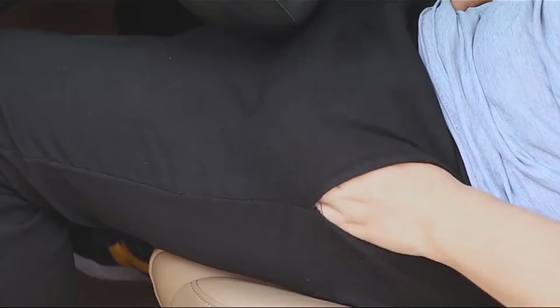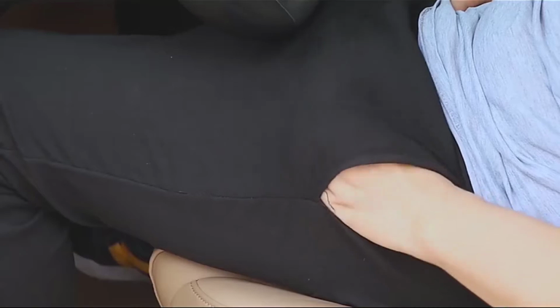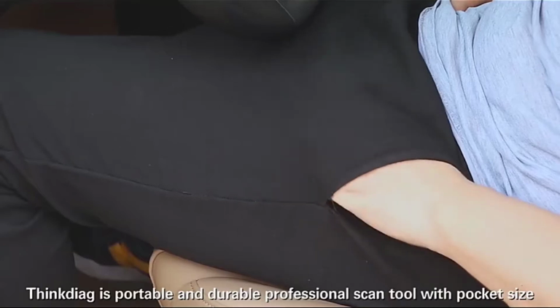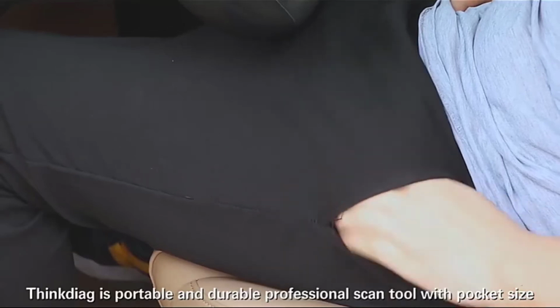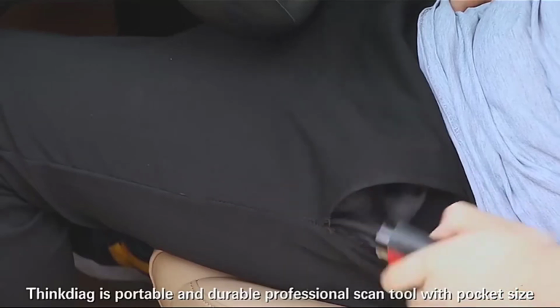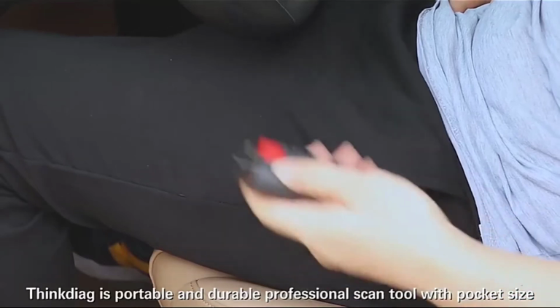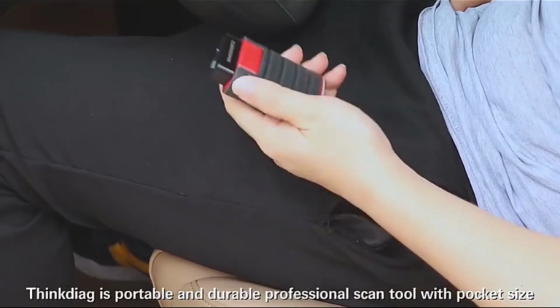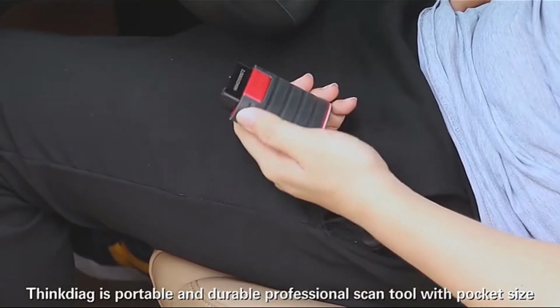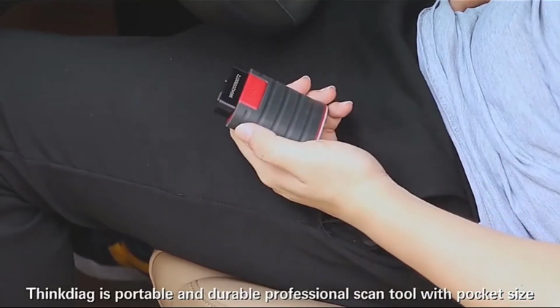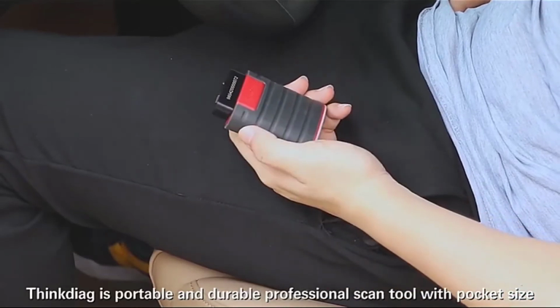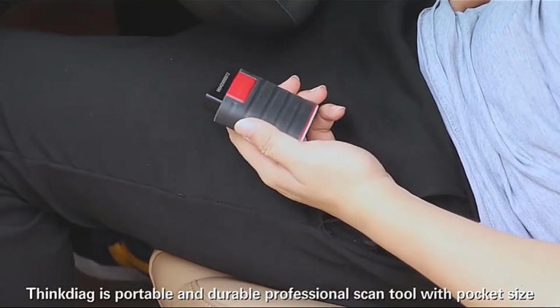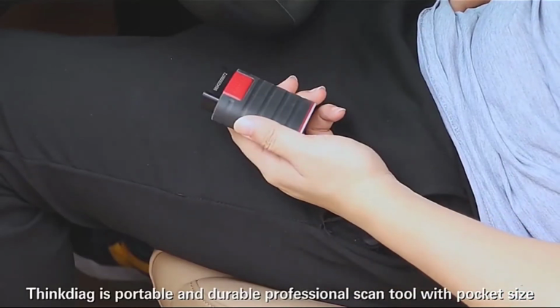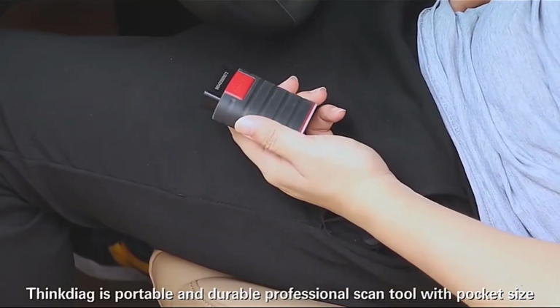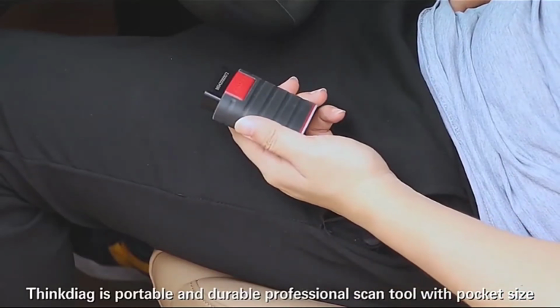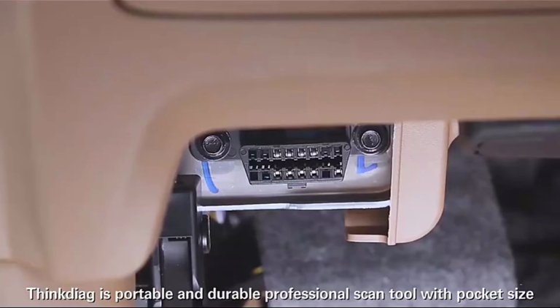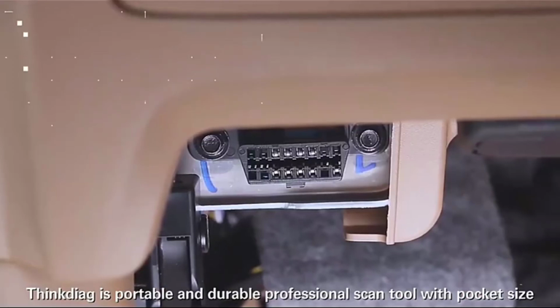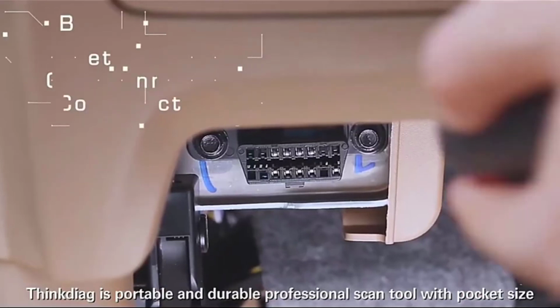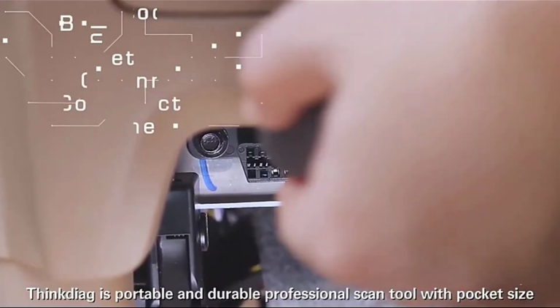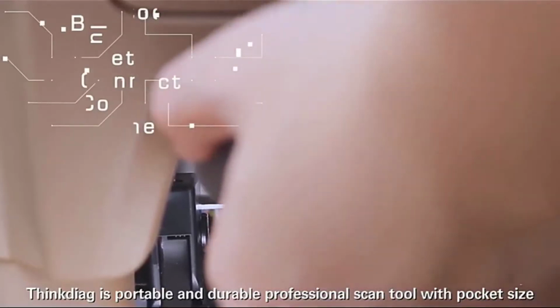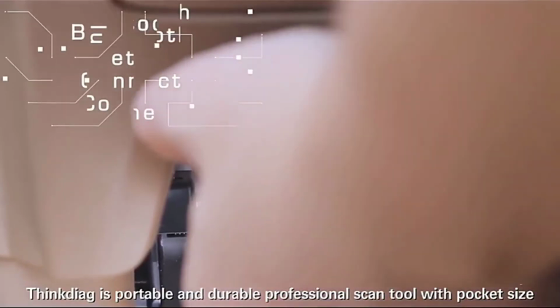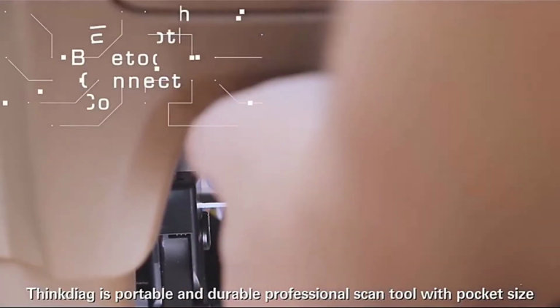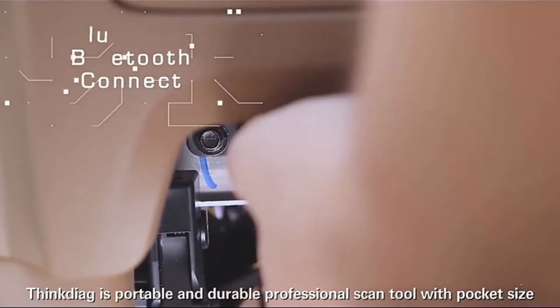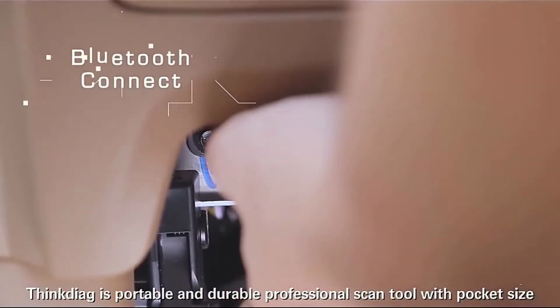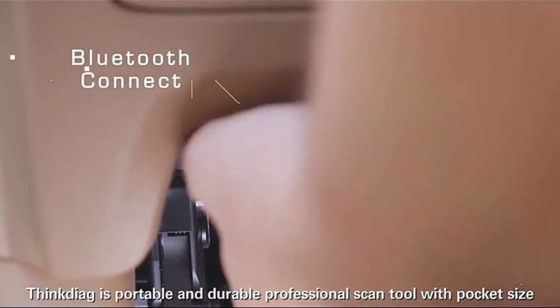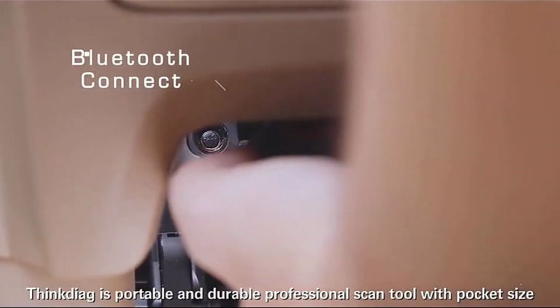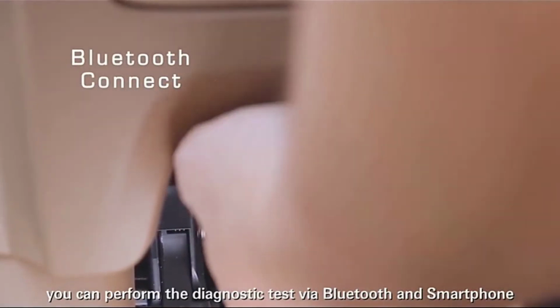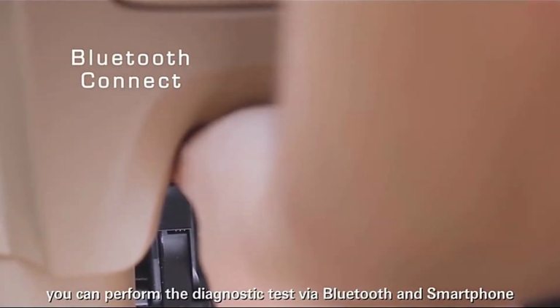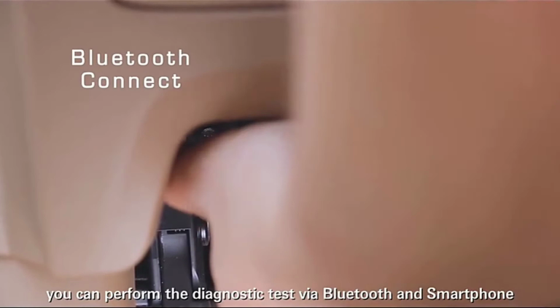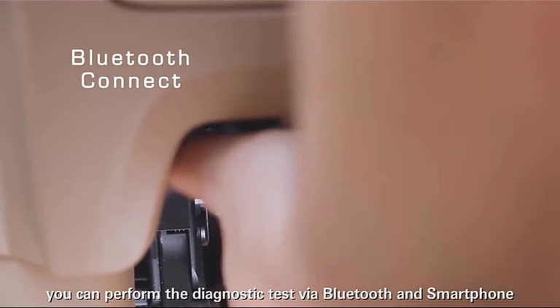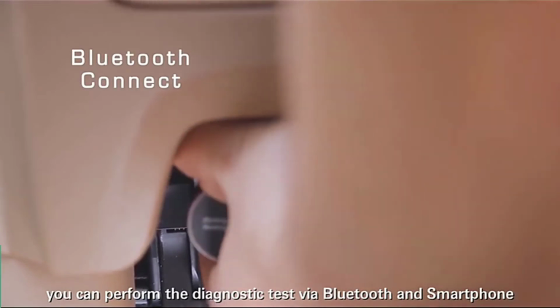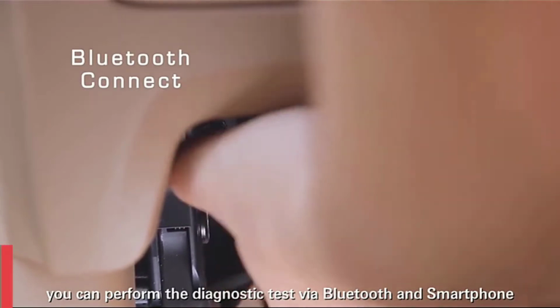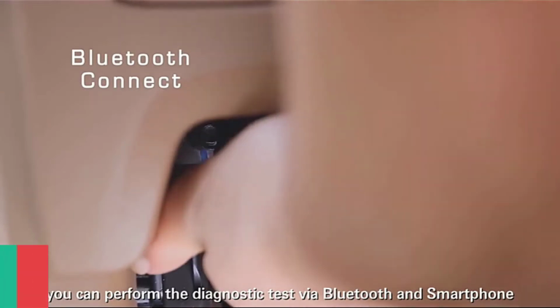Are you looking for the best Bluetooth OBD2 scanner? Today I will show the top 3 best Bluetooth OBD2 scanners.